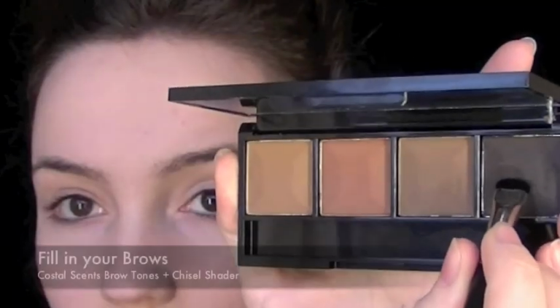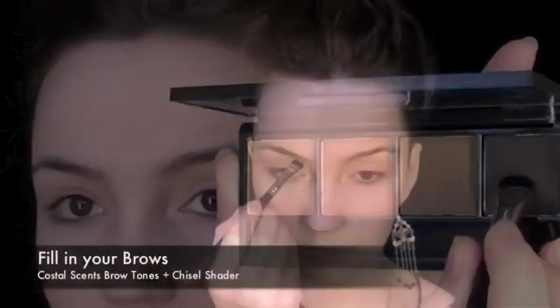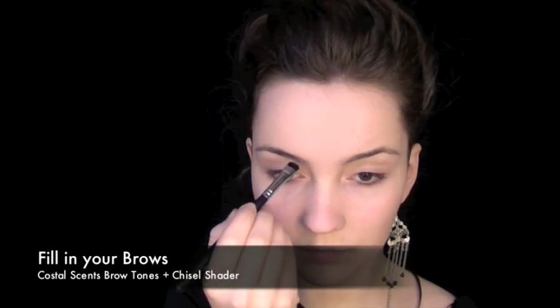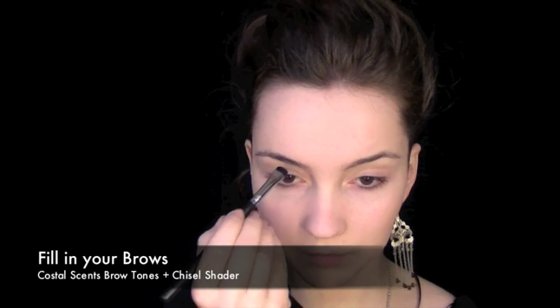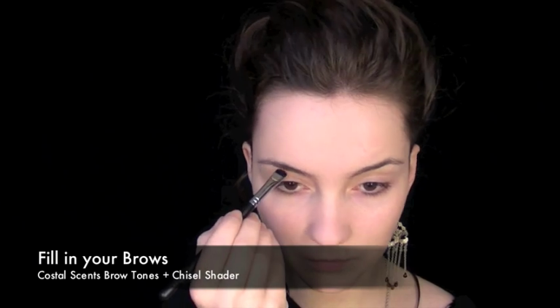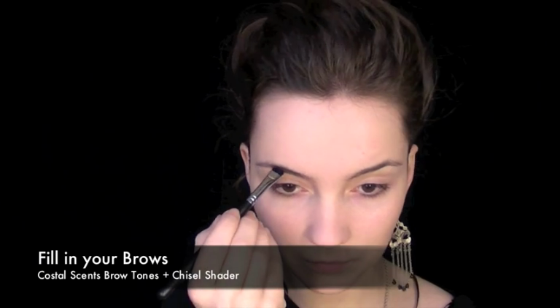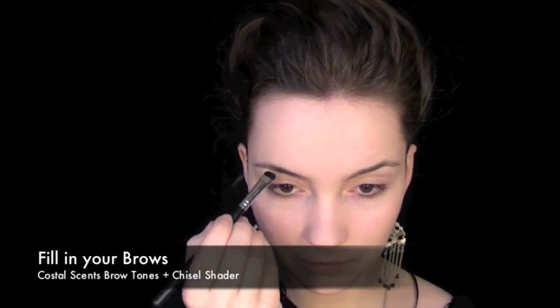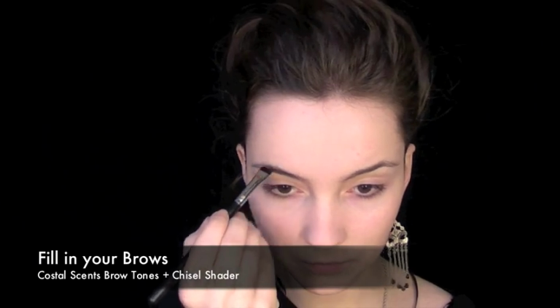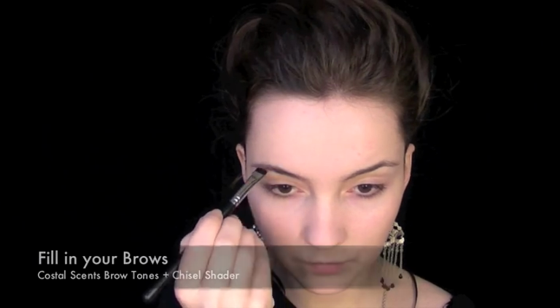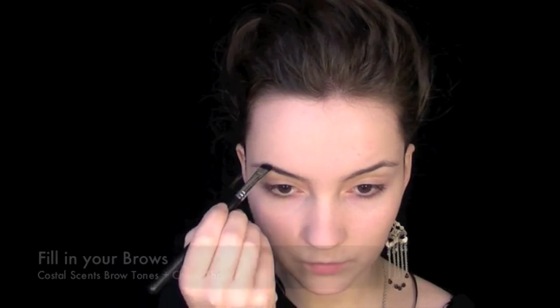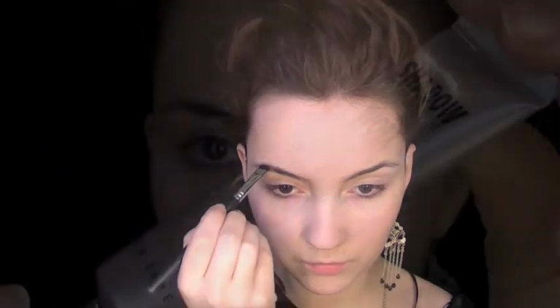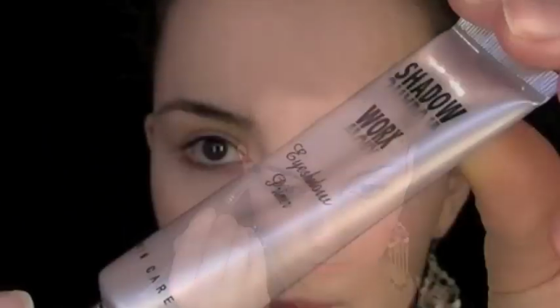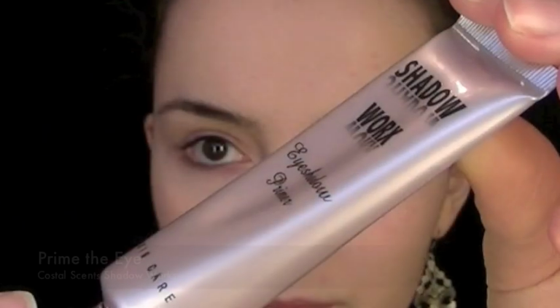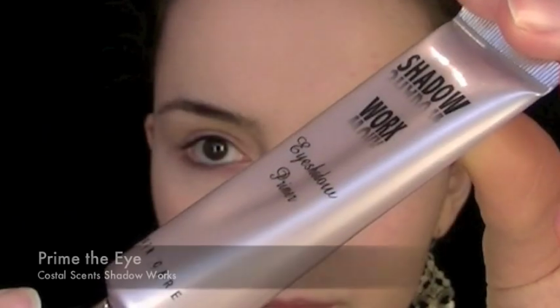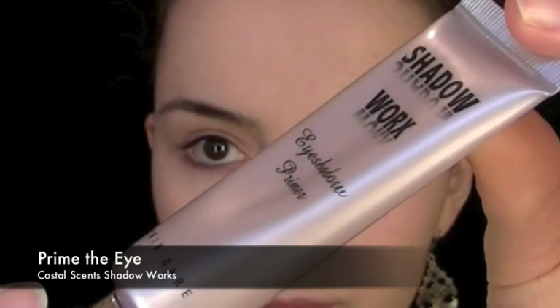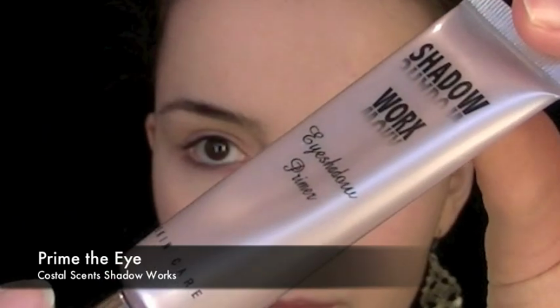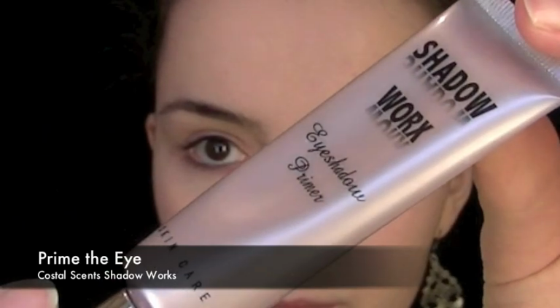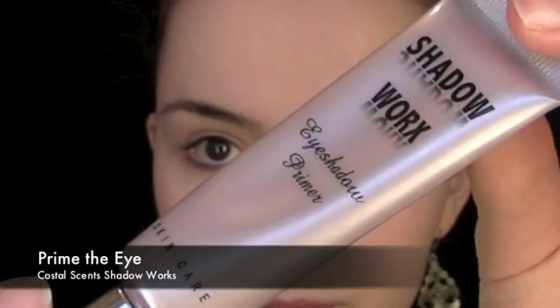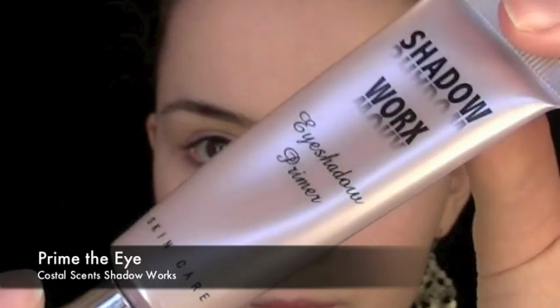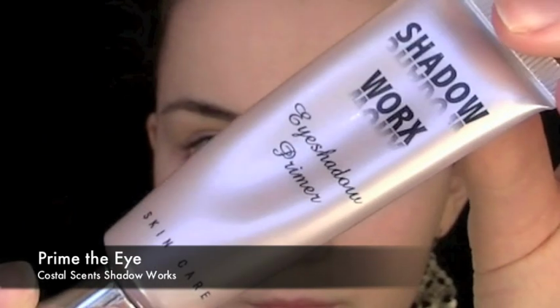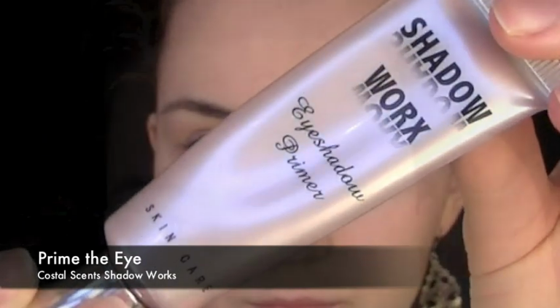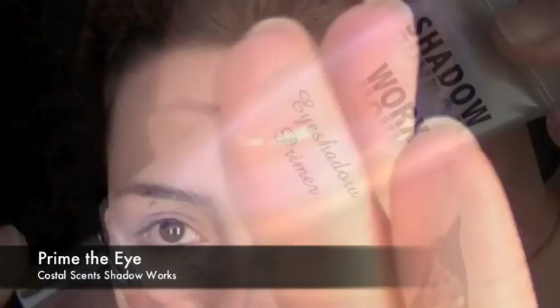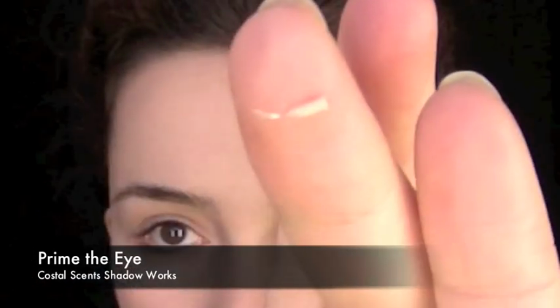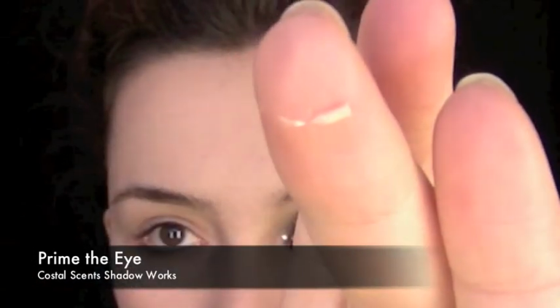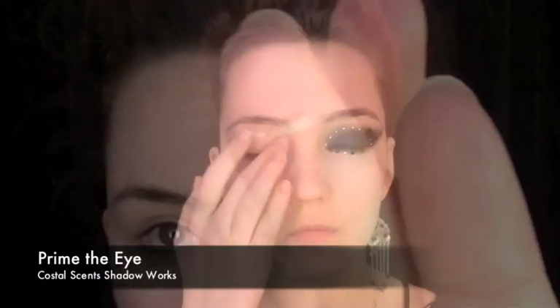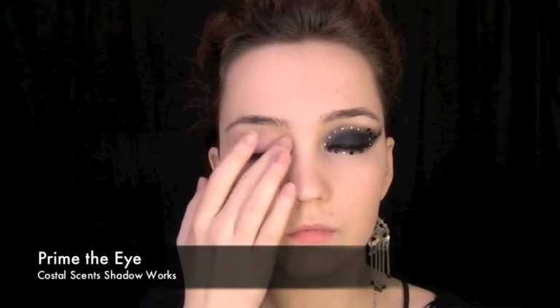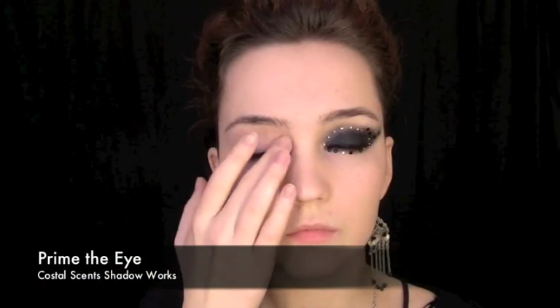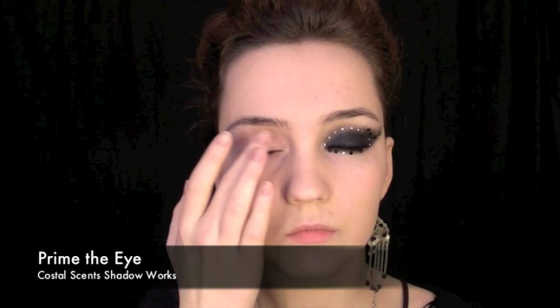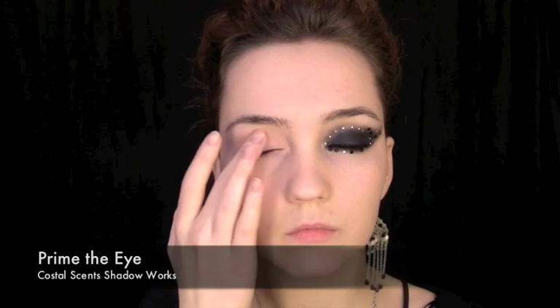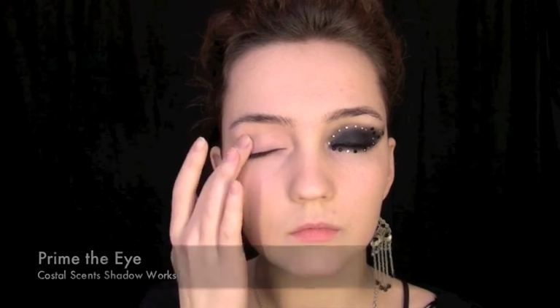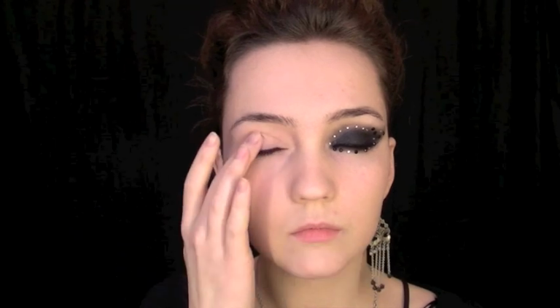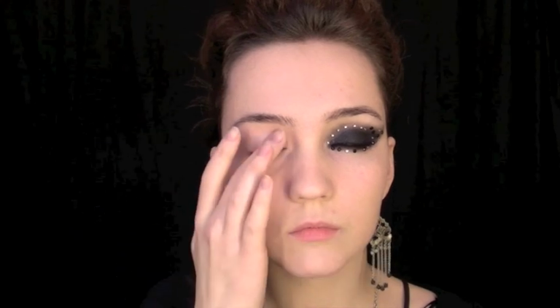So first thing you want to do is fill in your brows. Once you've done this, prime your eyes as usual, making sure that you blend it out really well all over the lid.